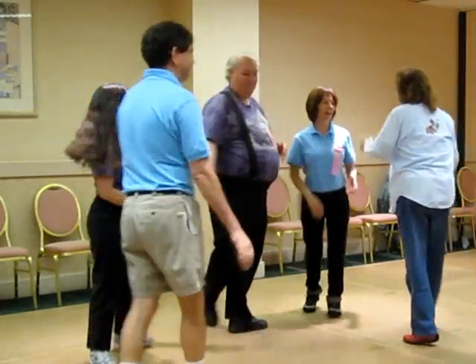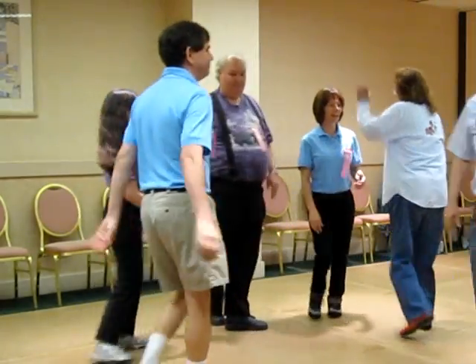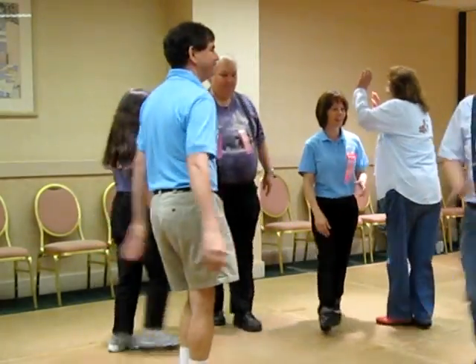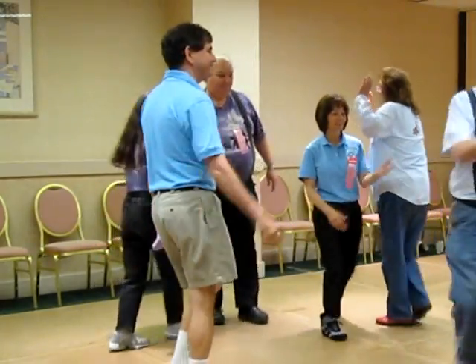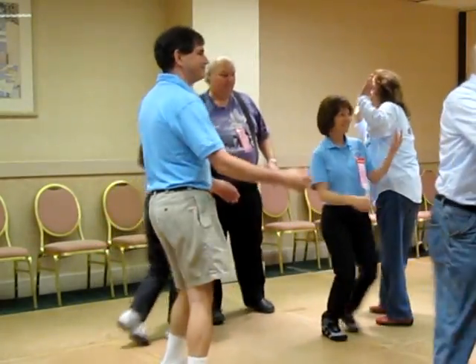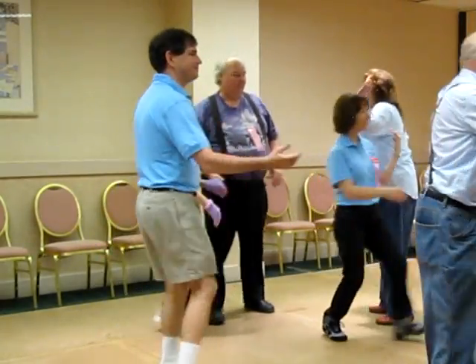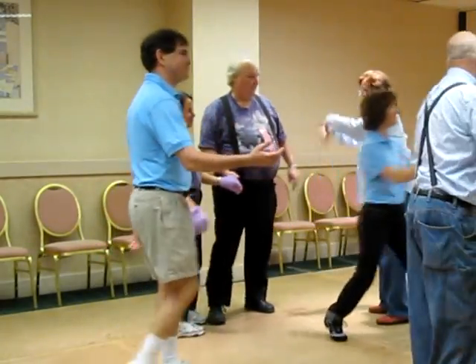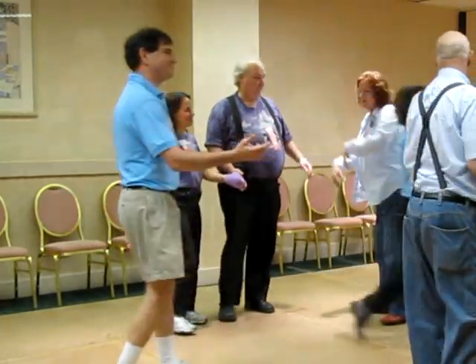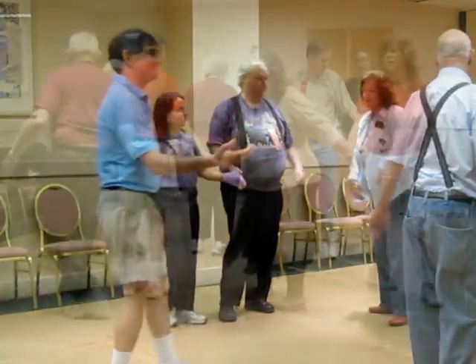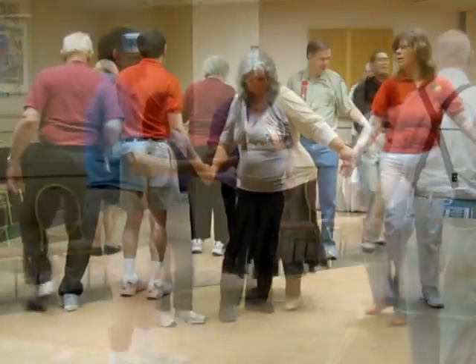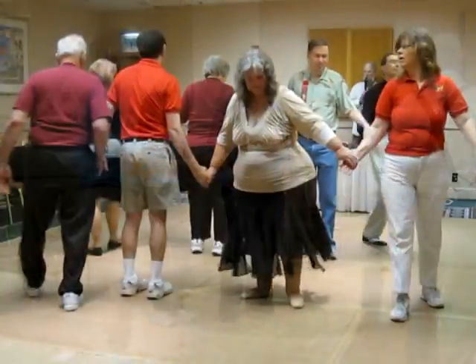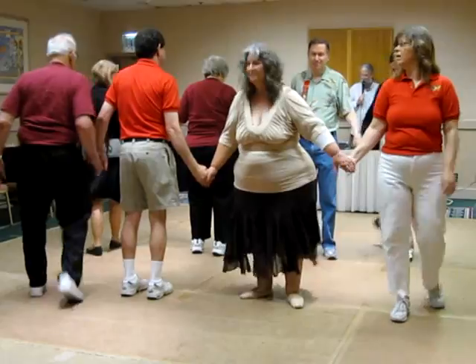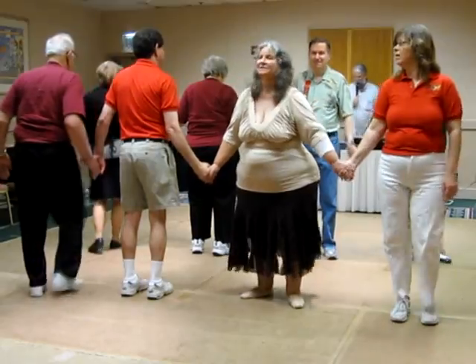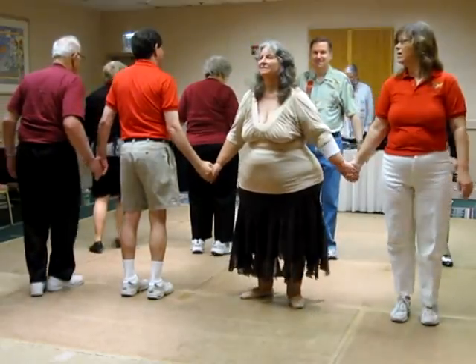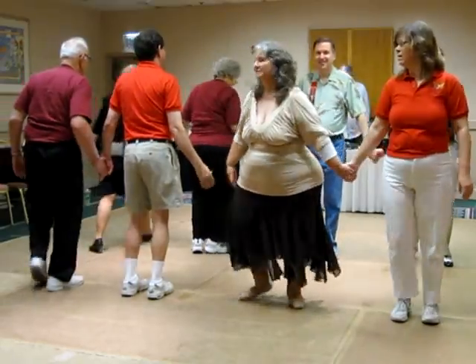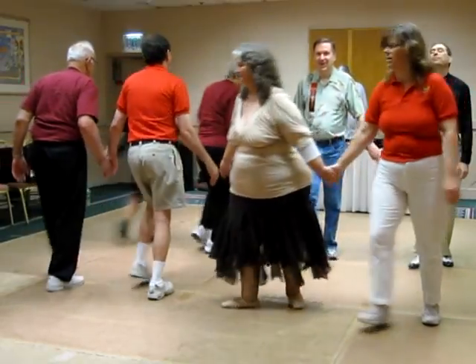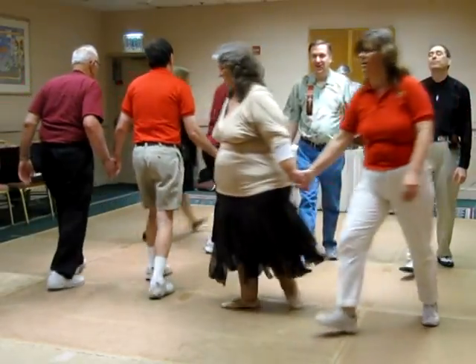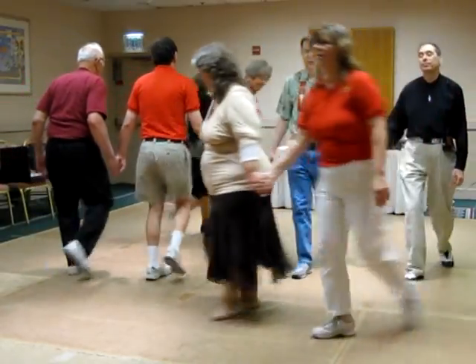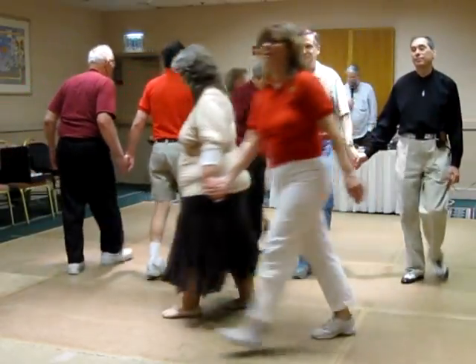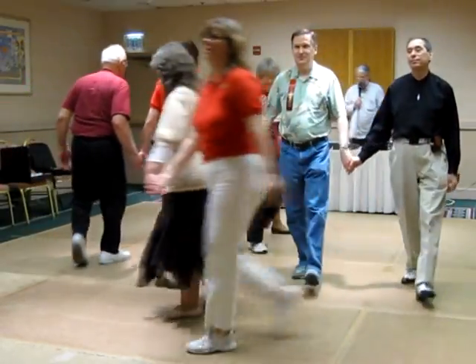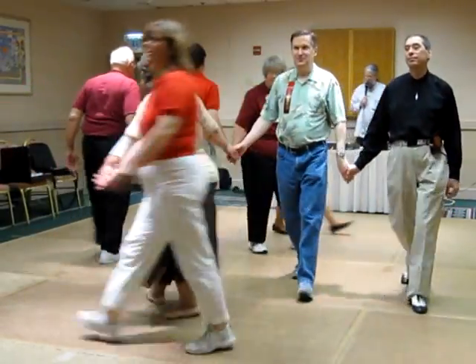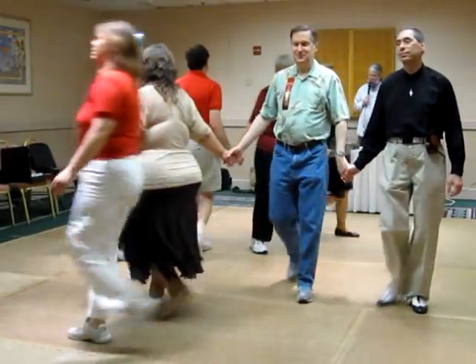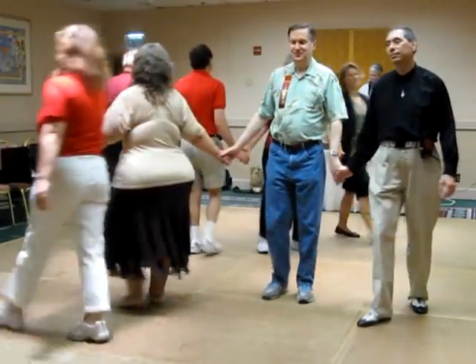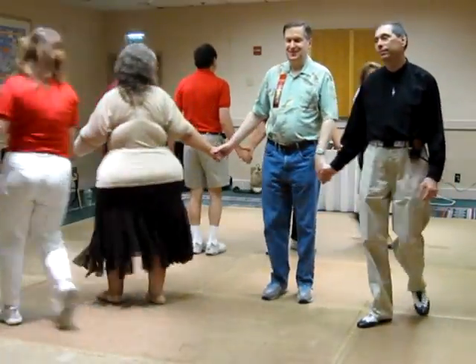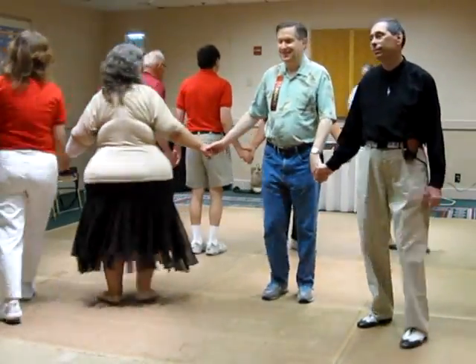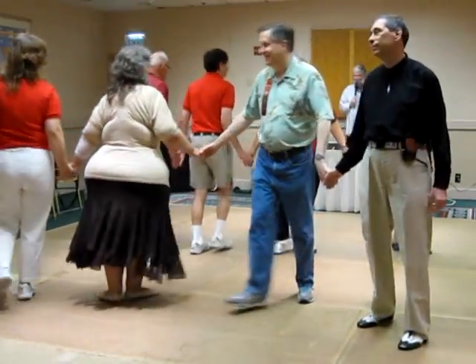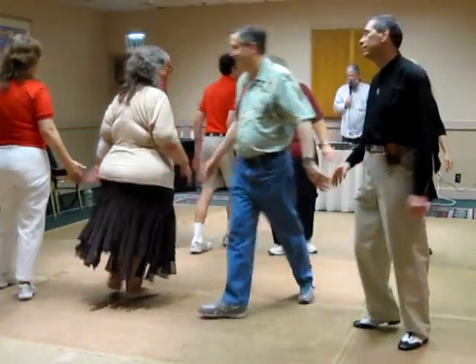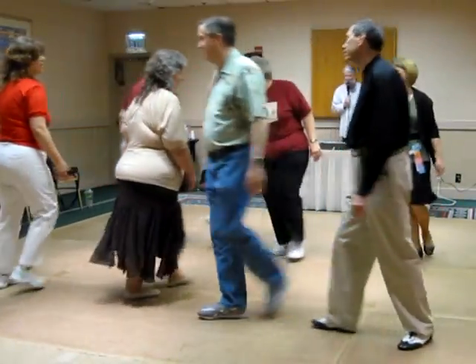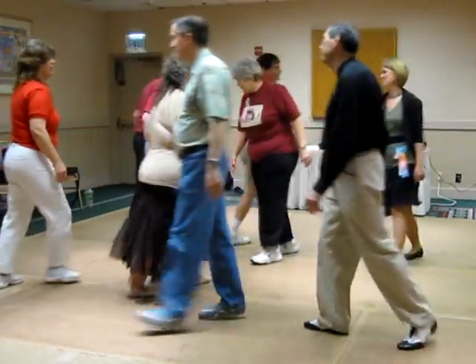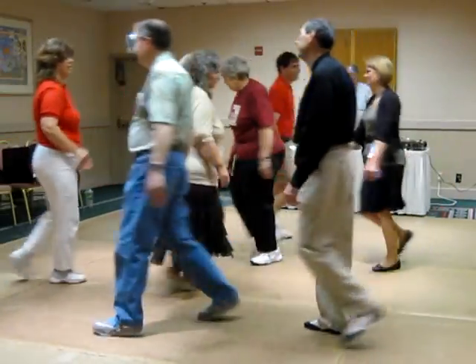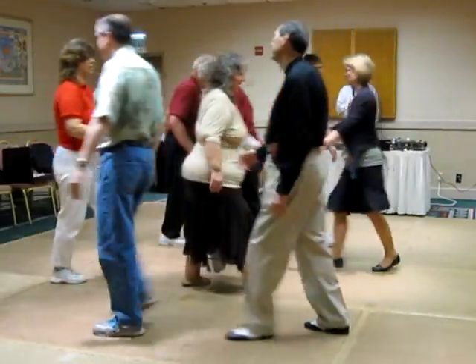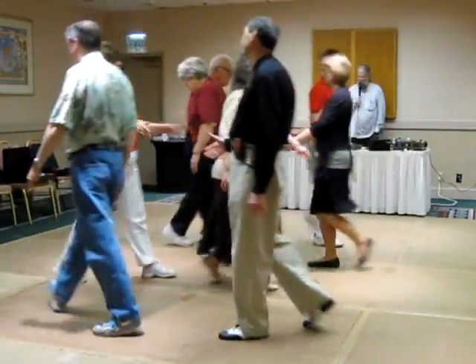All the couples circulate. Three-quarter tag, and plenty.